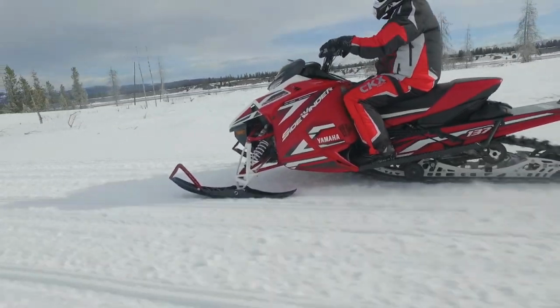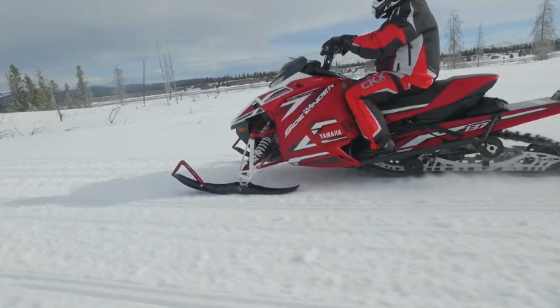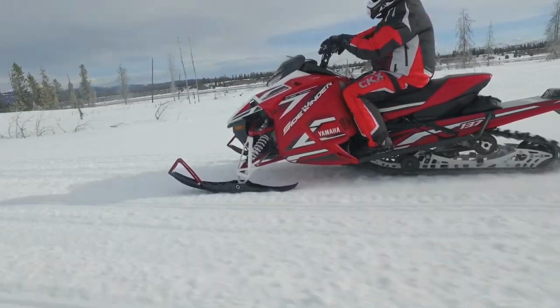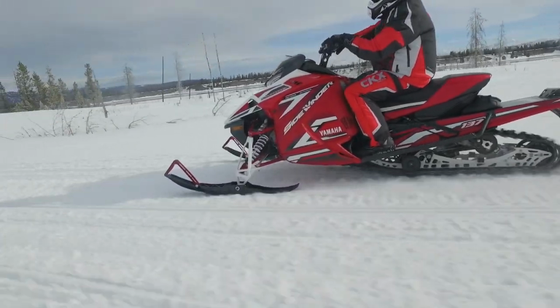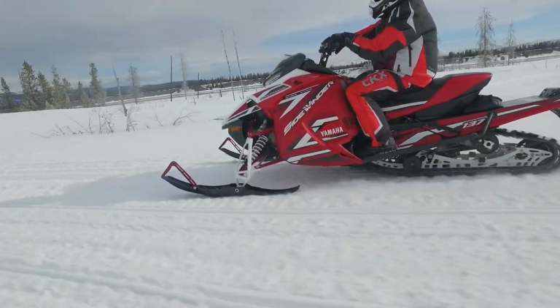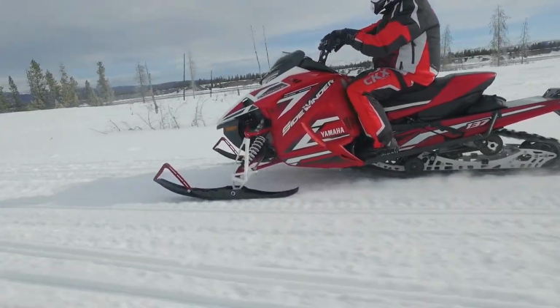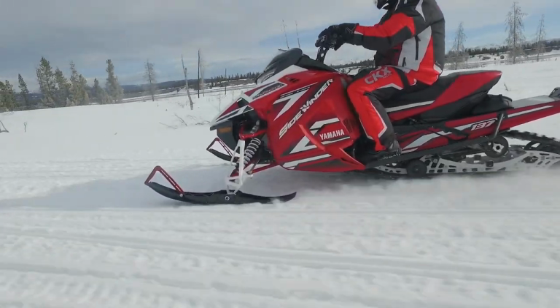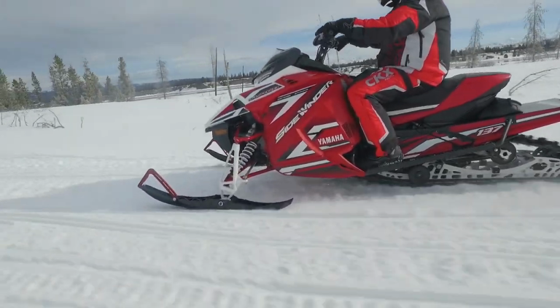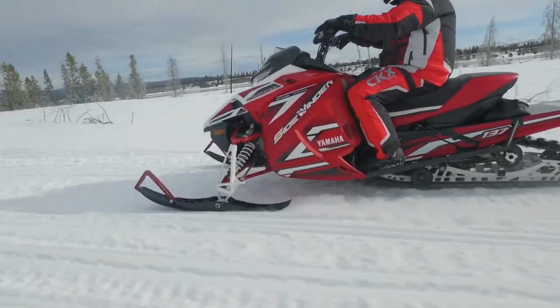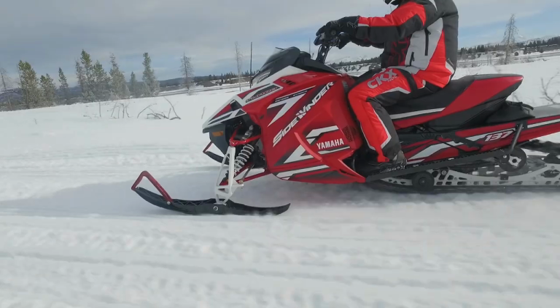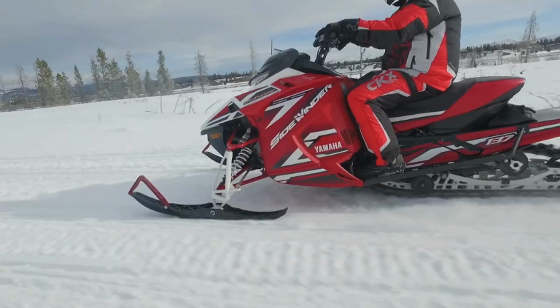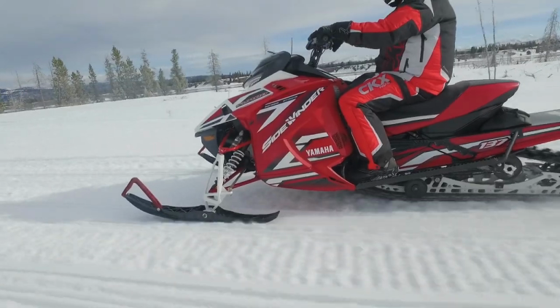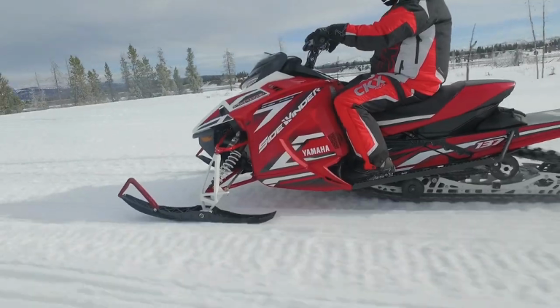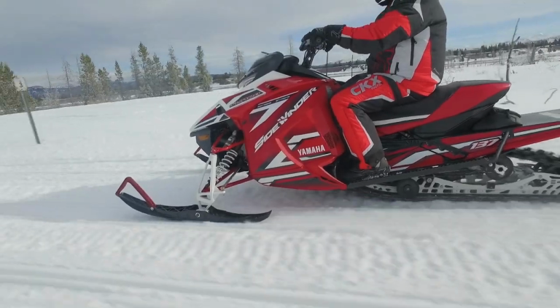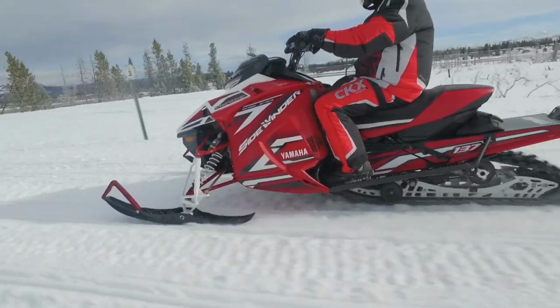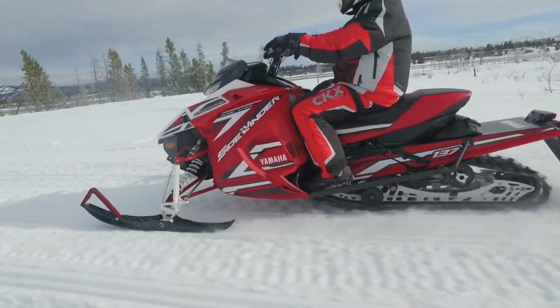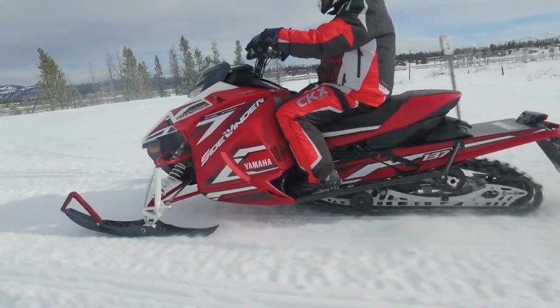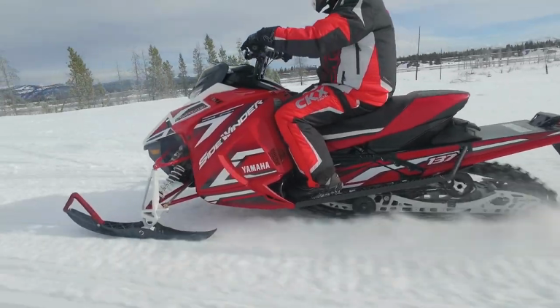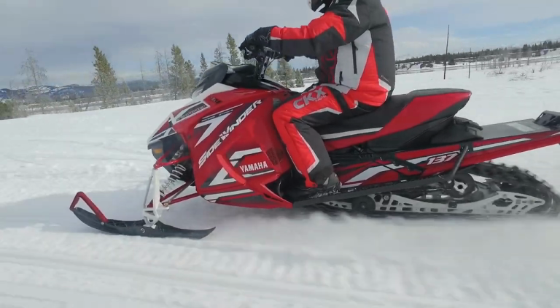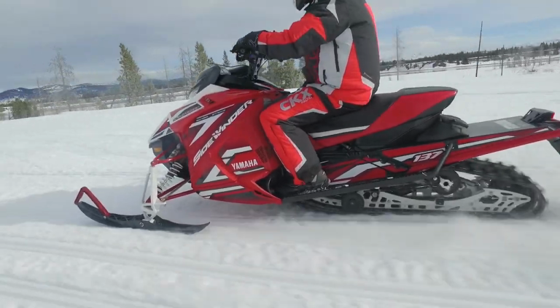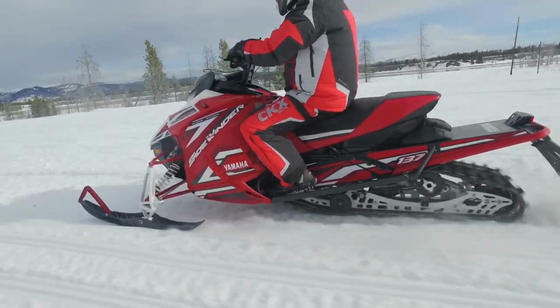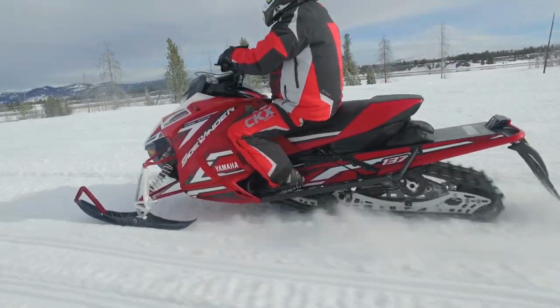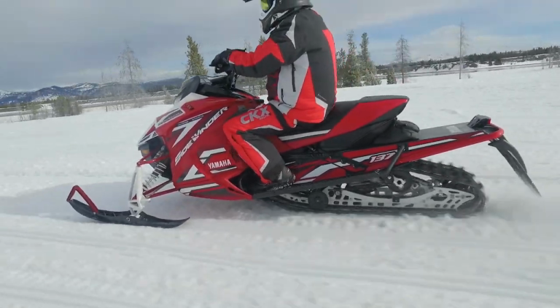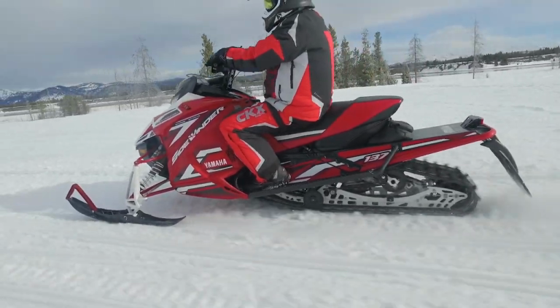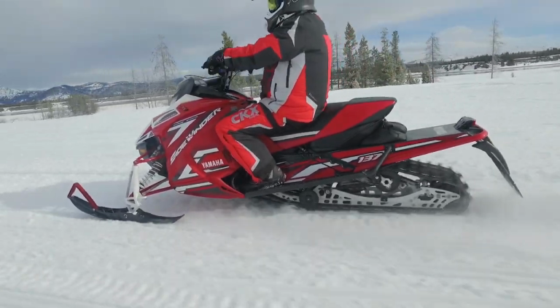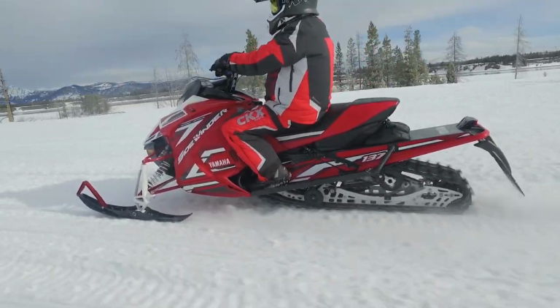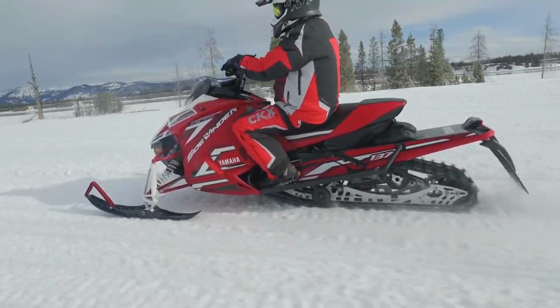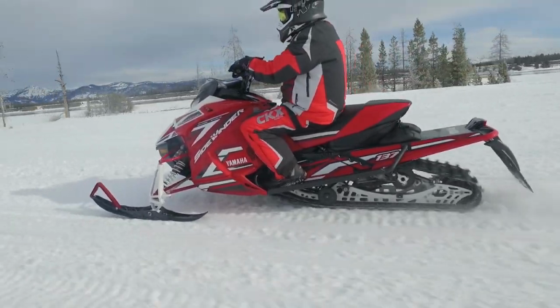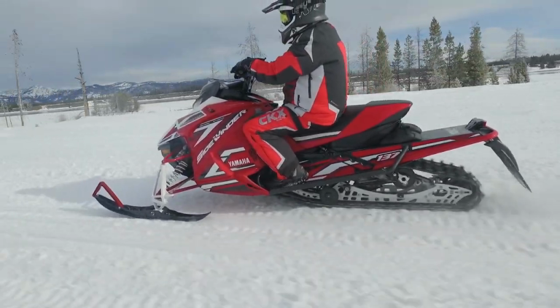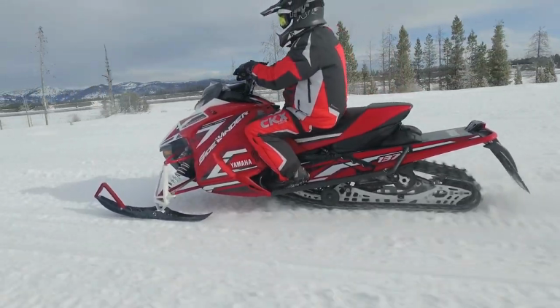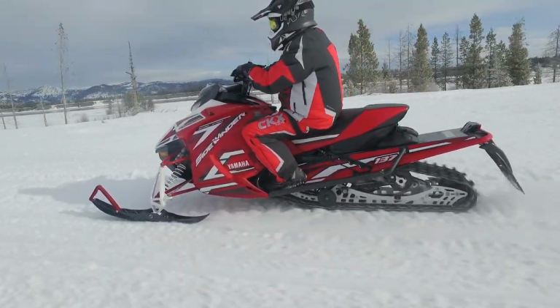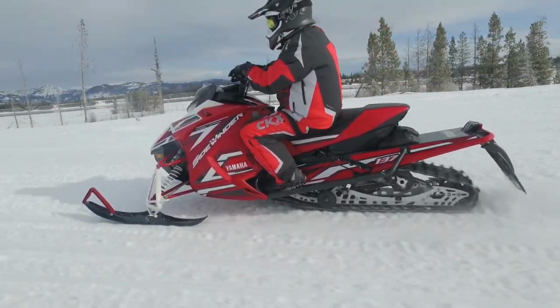It is going to be a great winter when everyone will get to see this lineup in action on the snow.